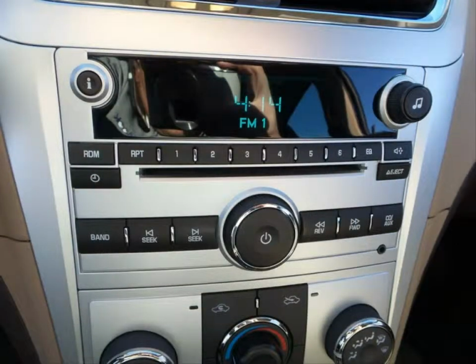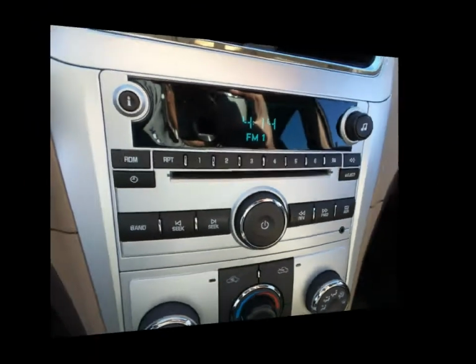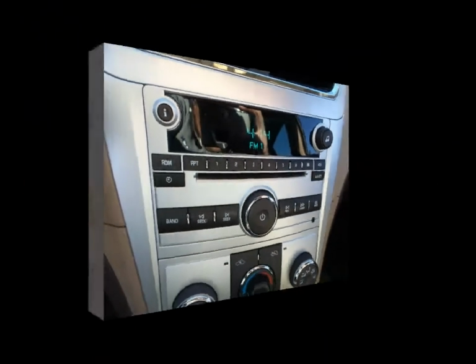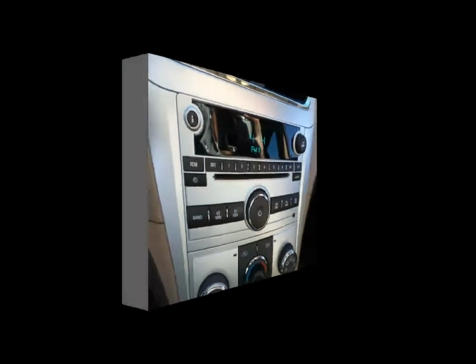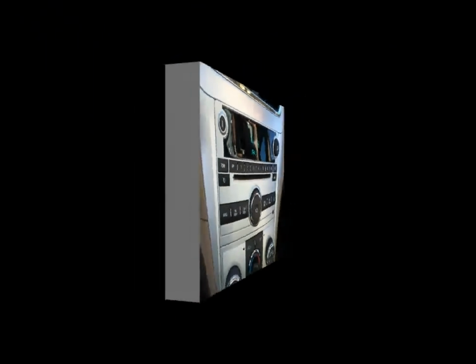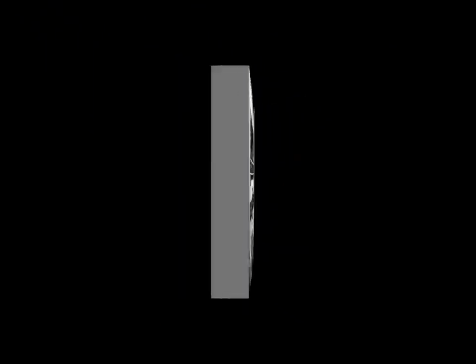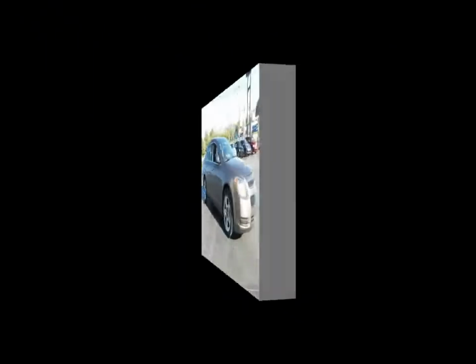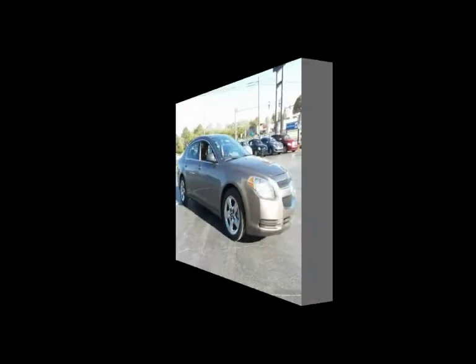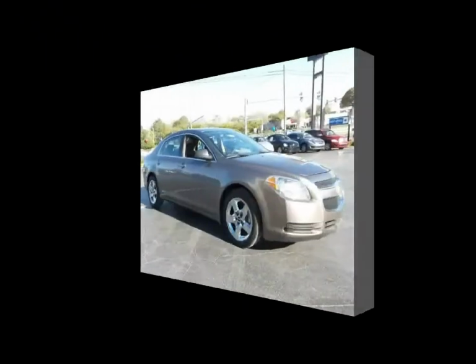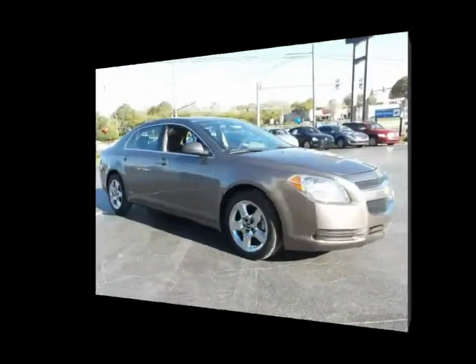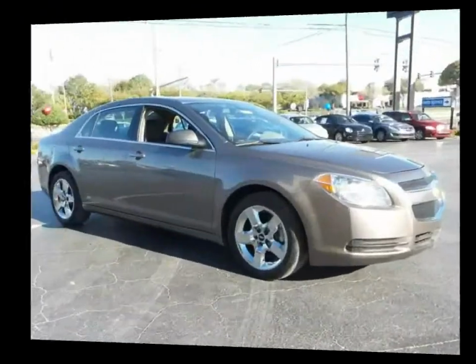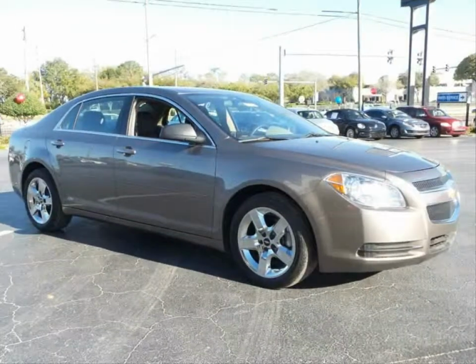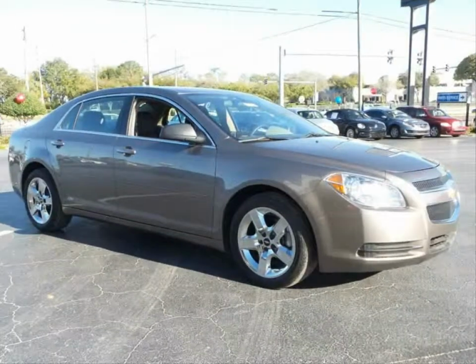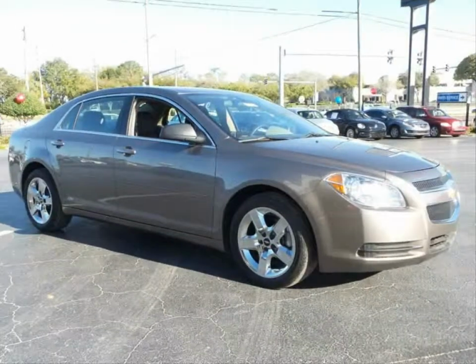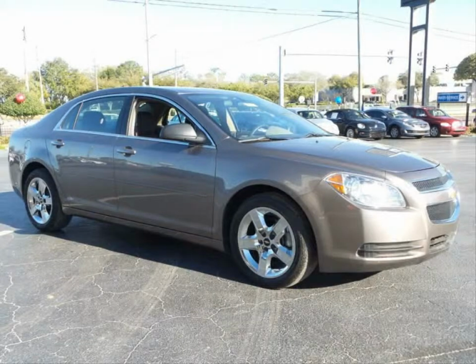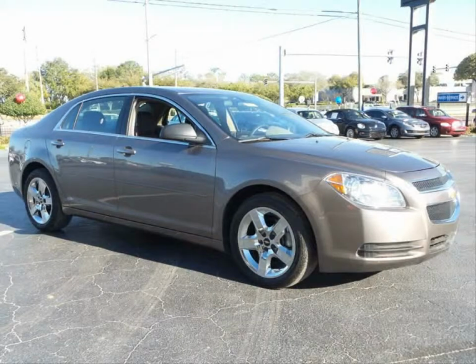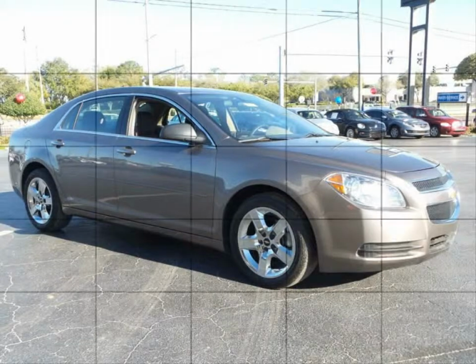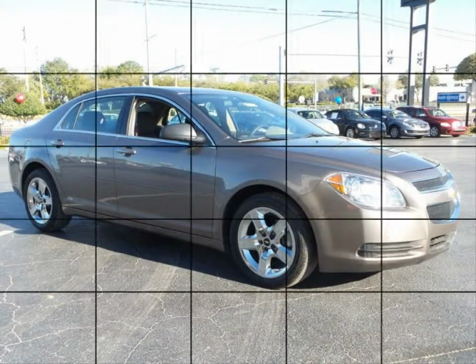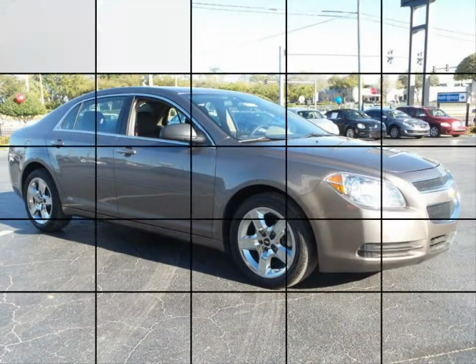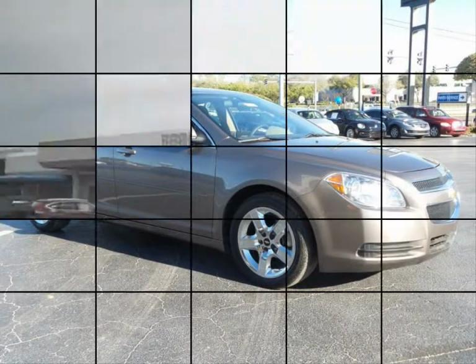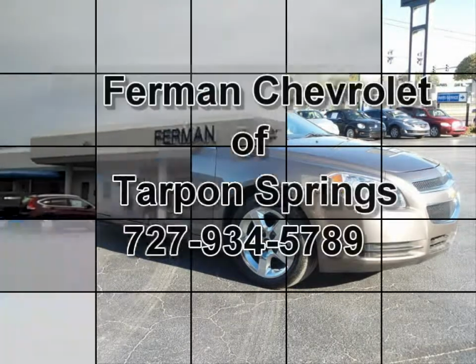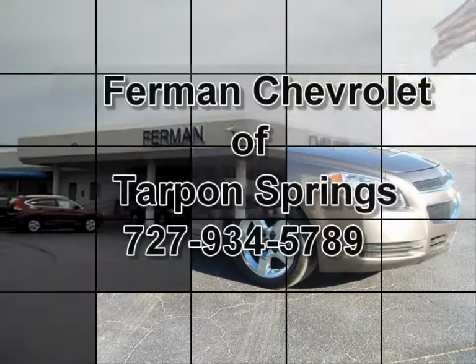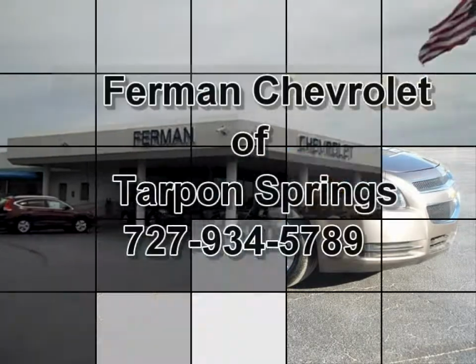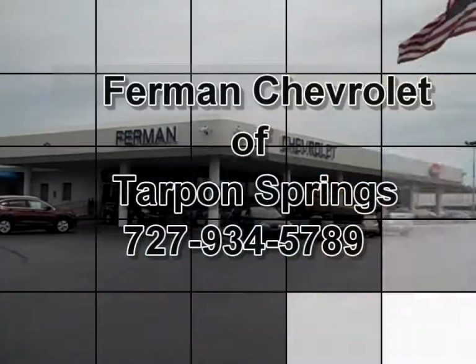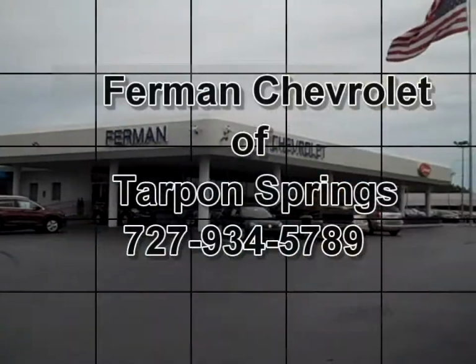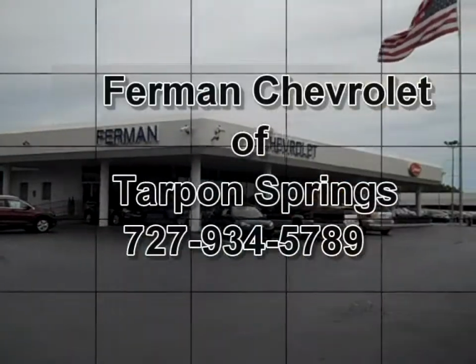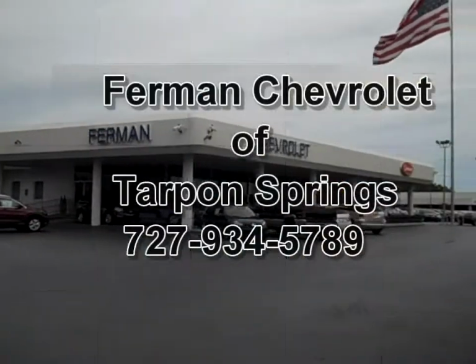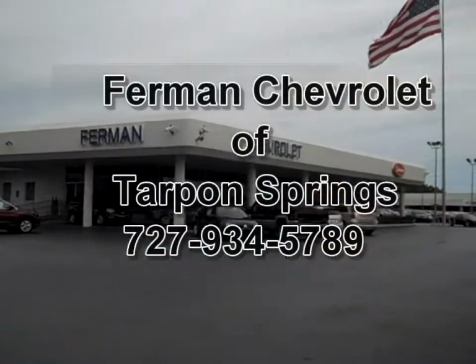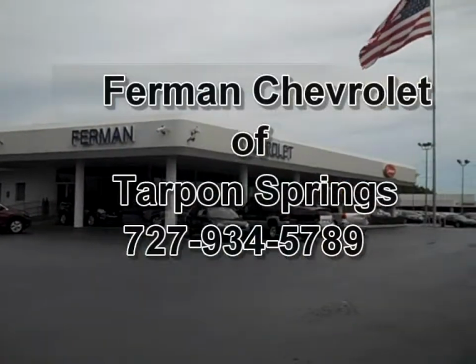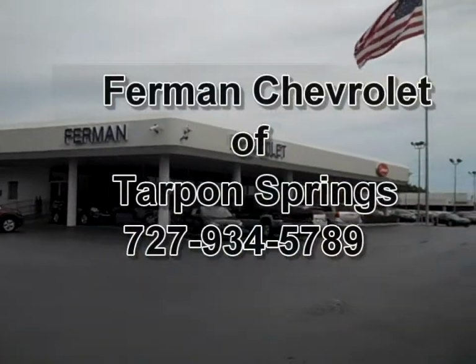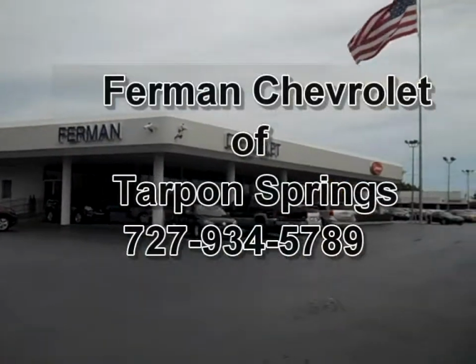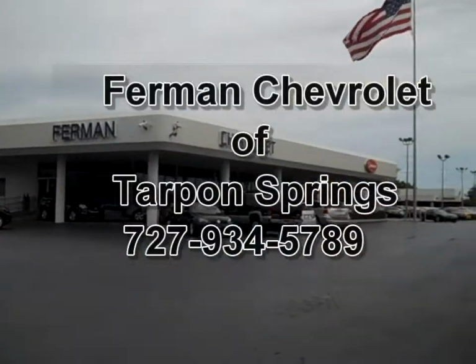Daytime running lights, halogen composite headlamps and much more. Stop by for a test drive today.